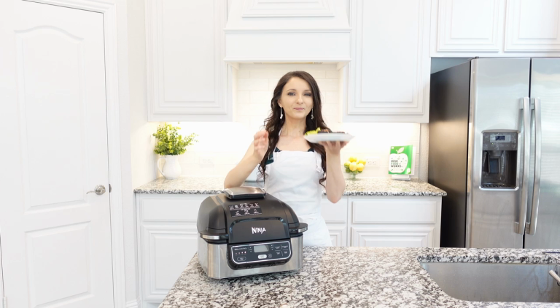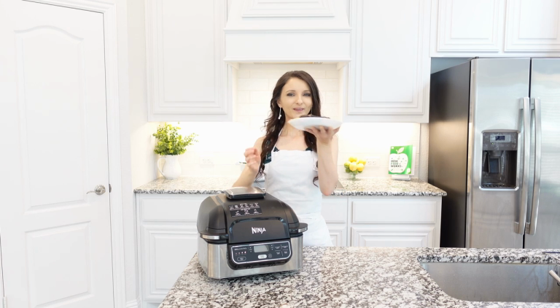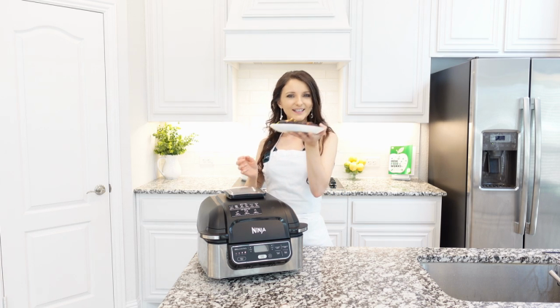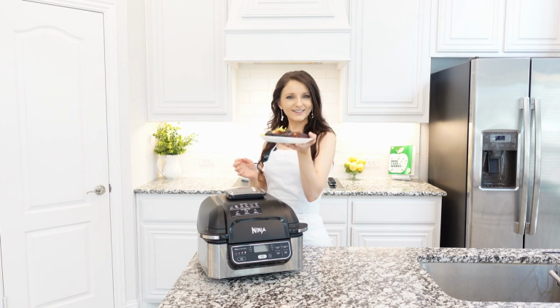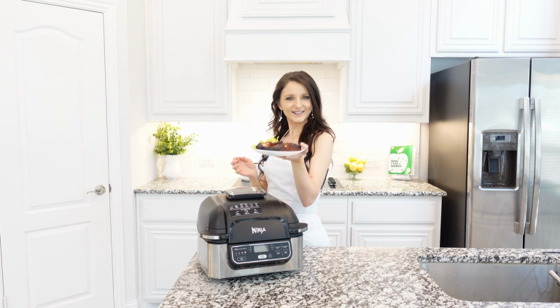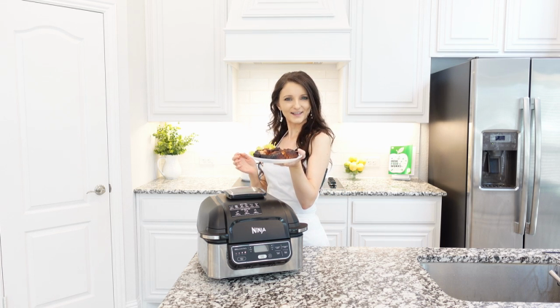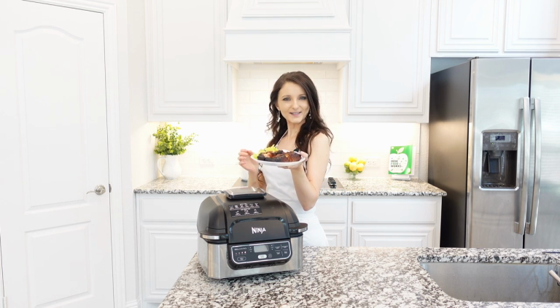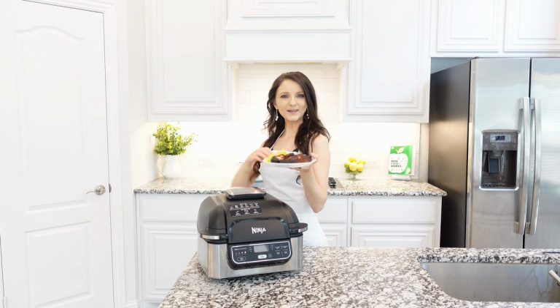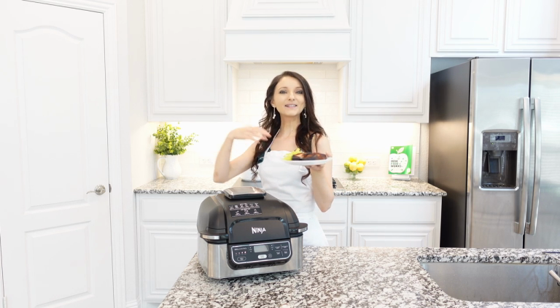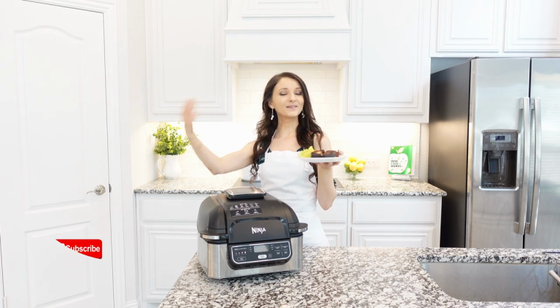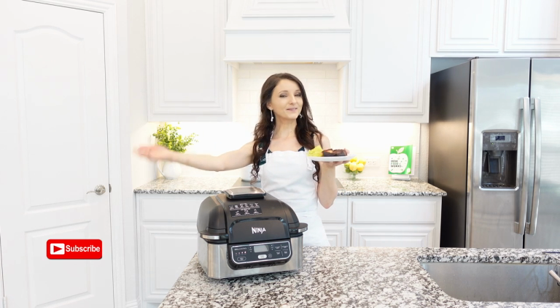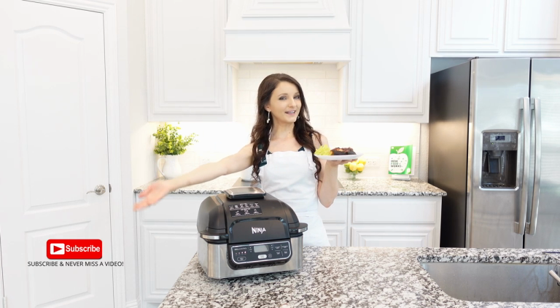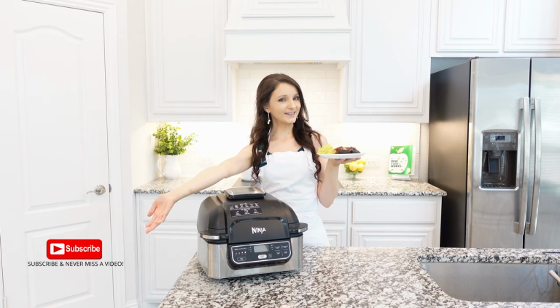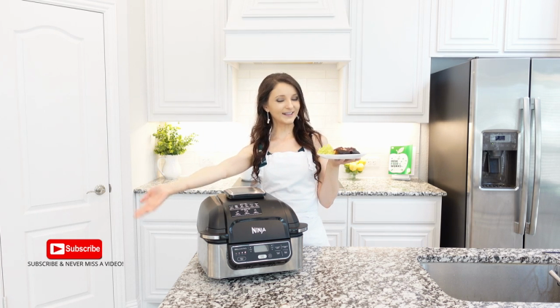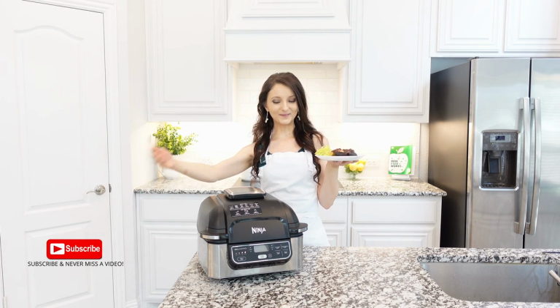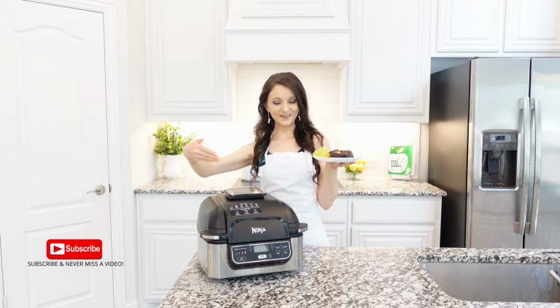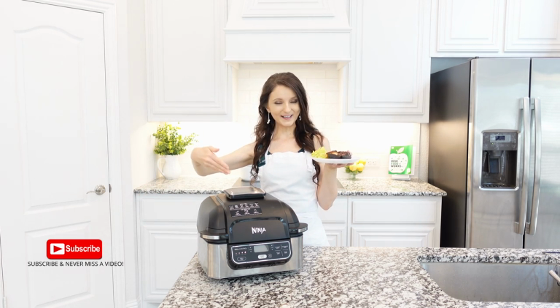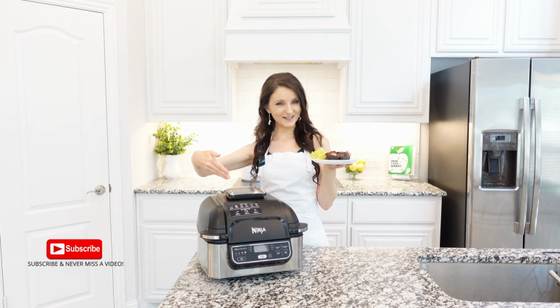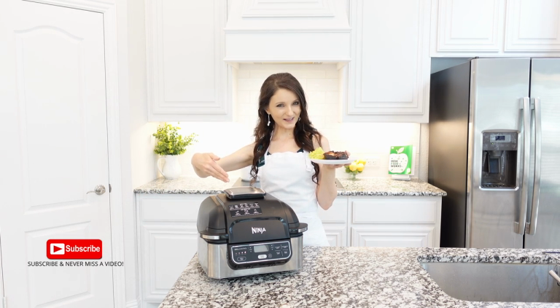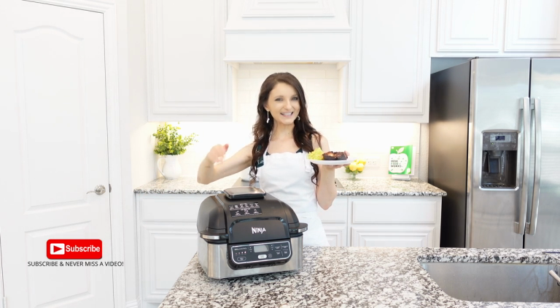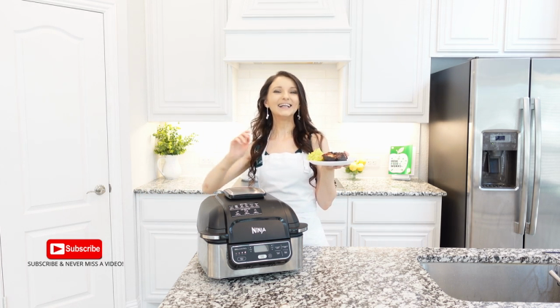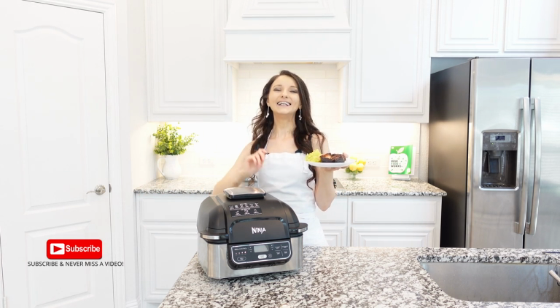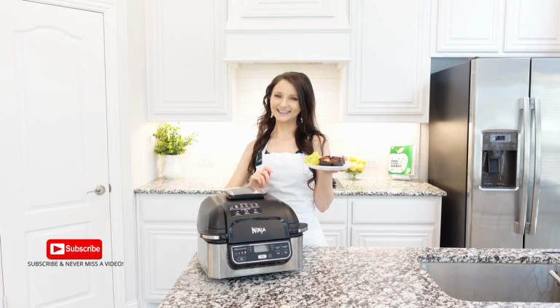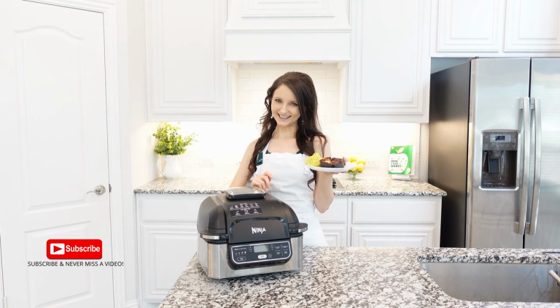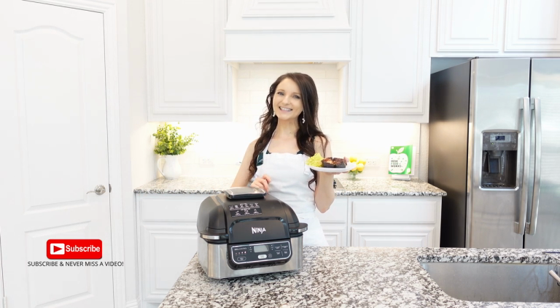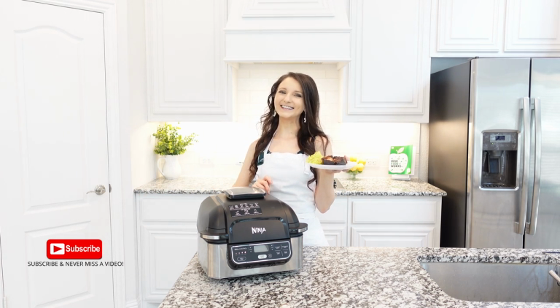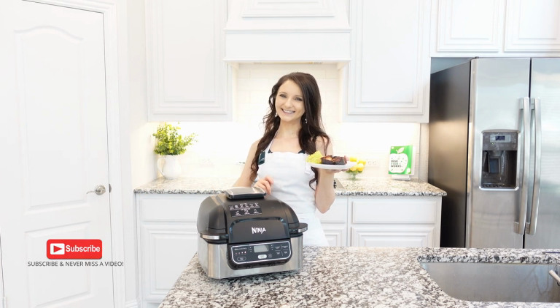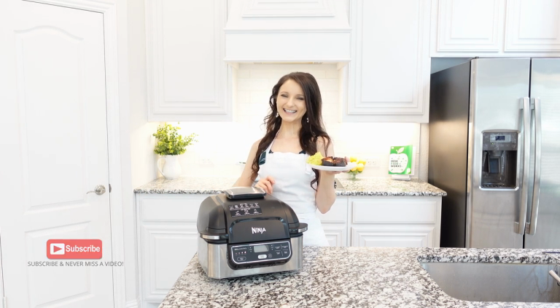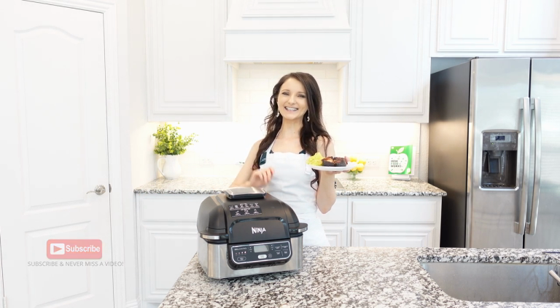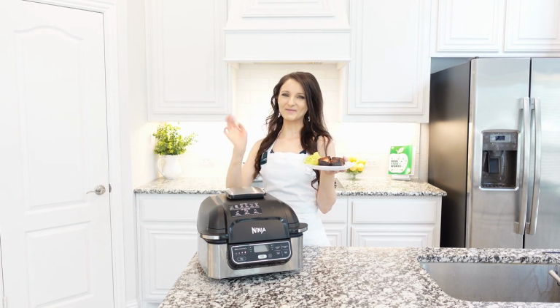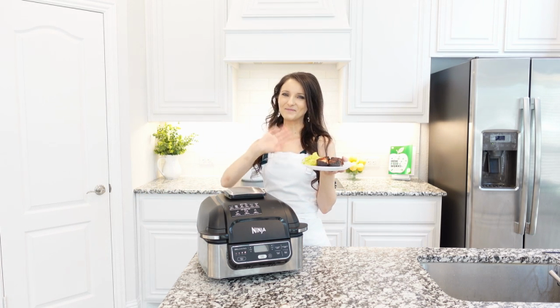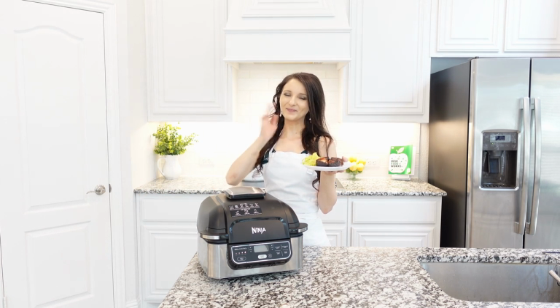Enjoy this recipe, subscribe to get more recipes, and I'll see you next time. Bye!